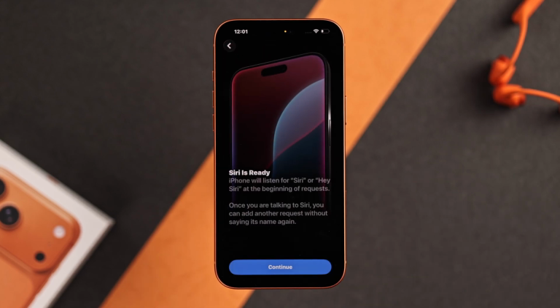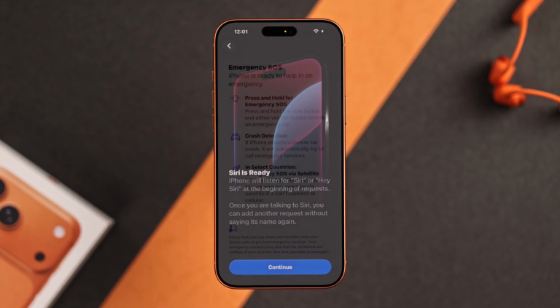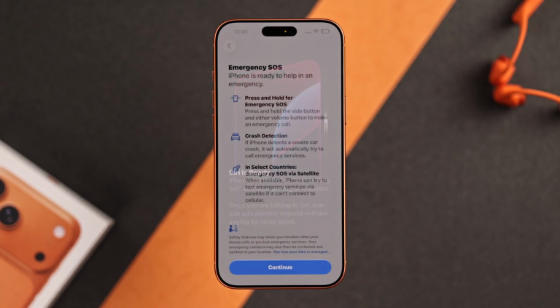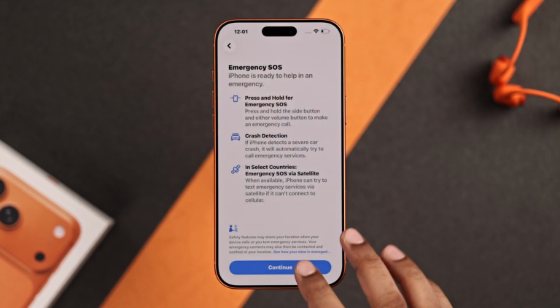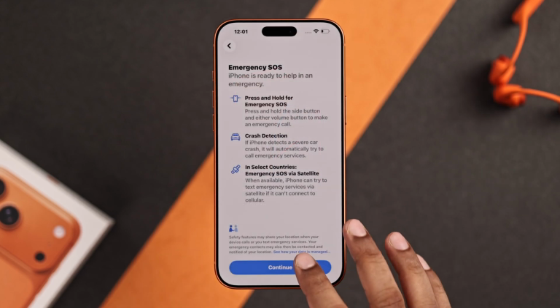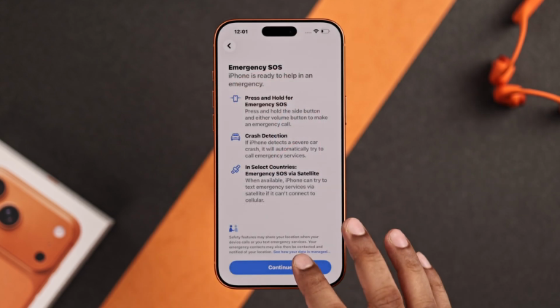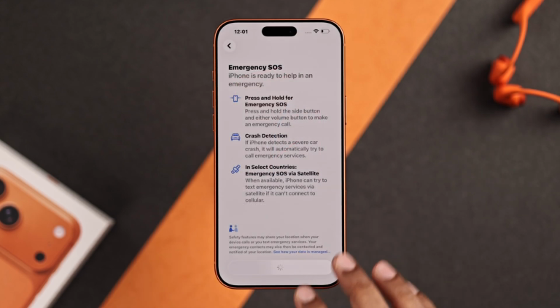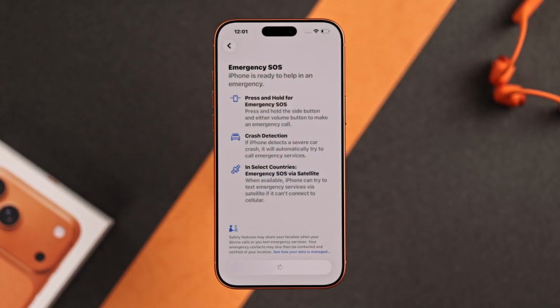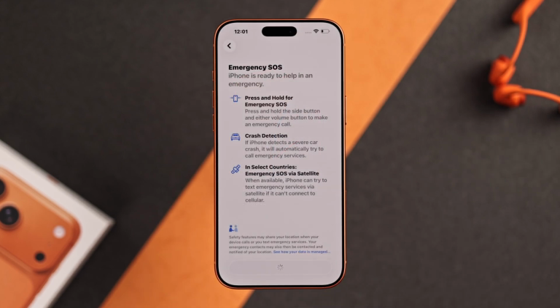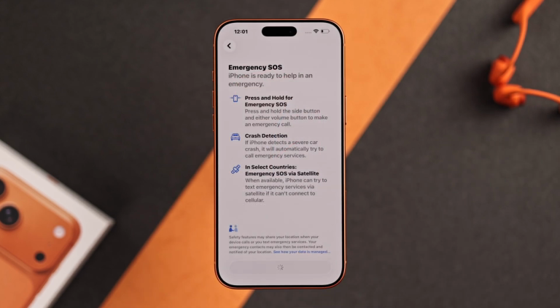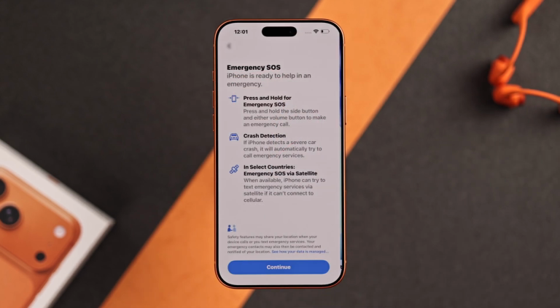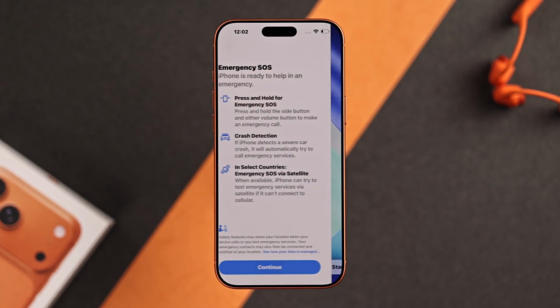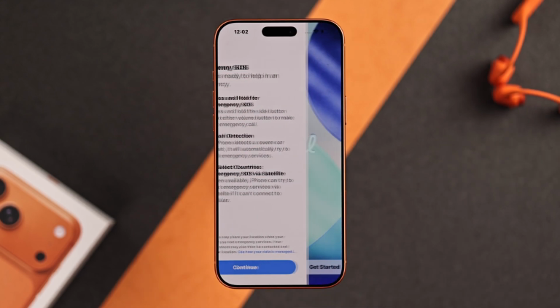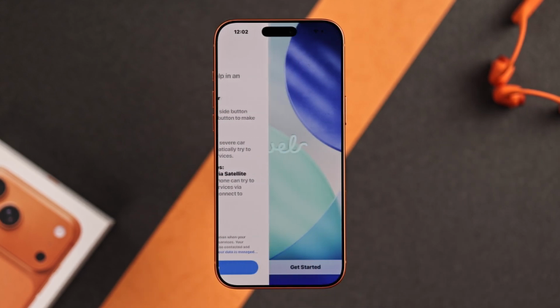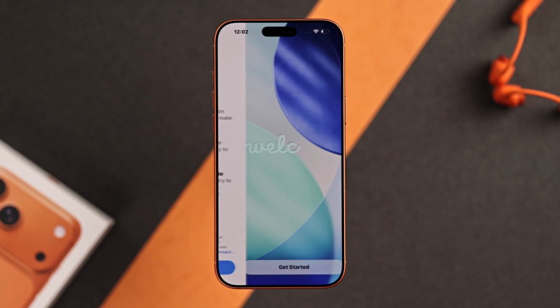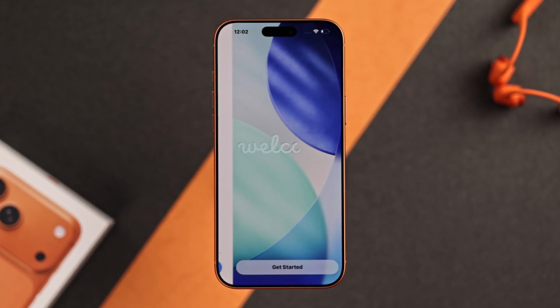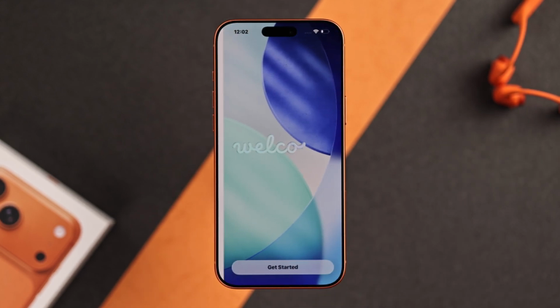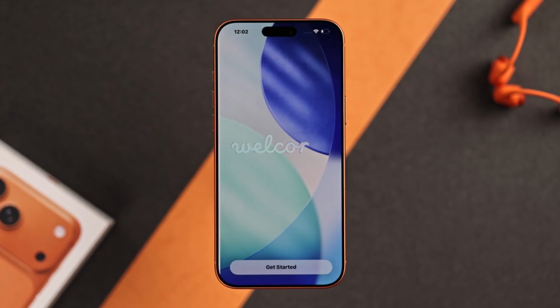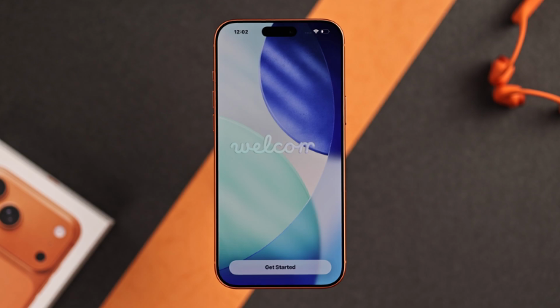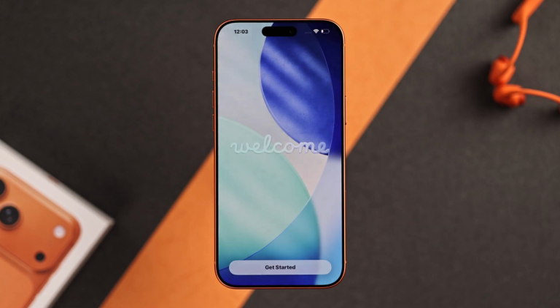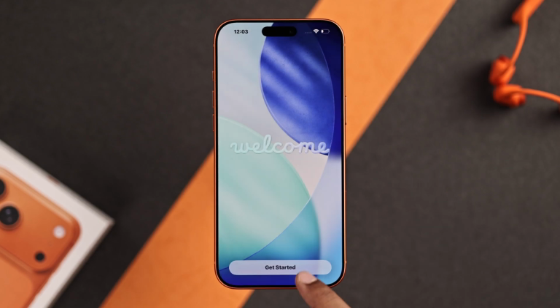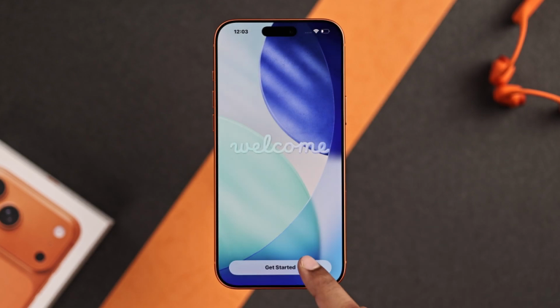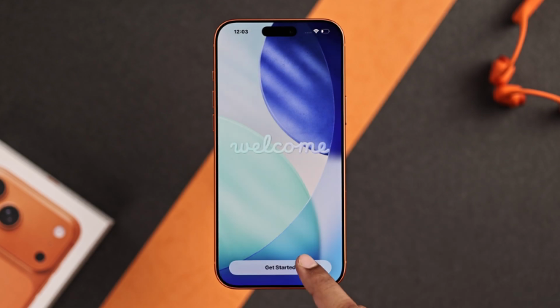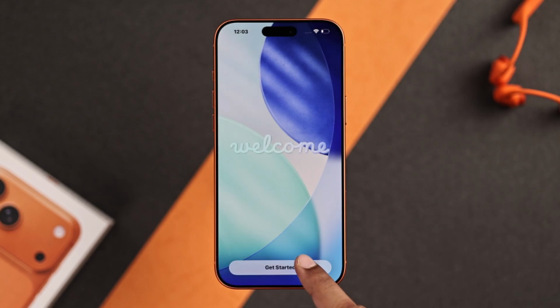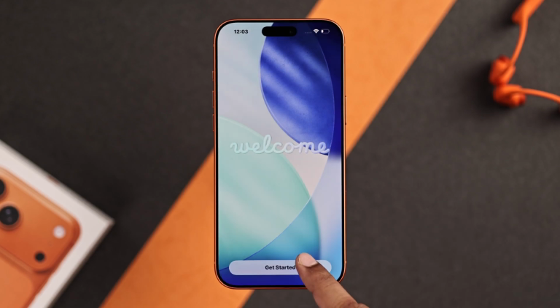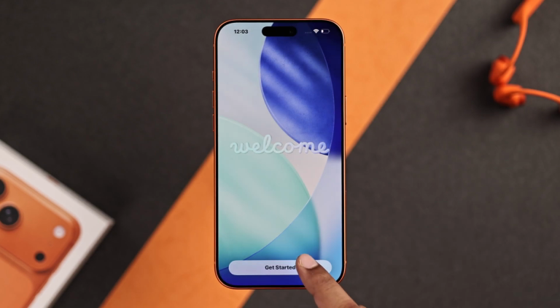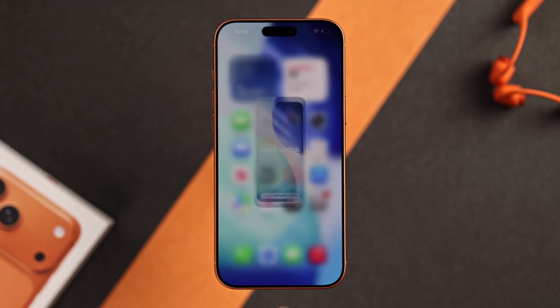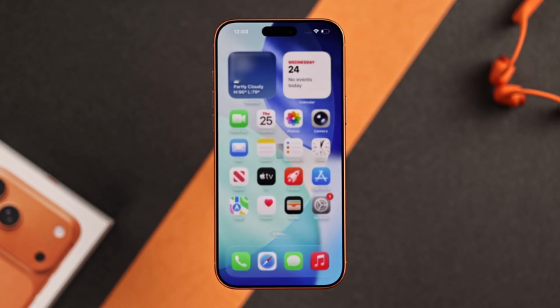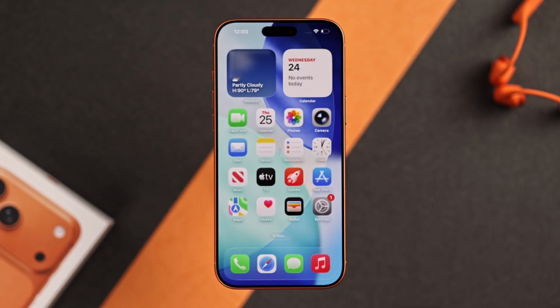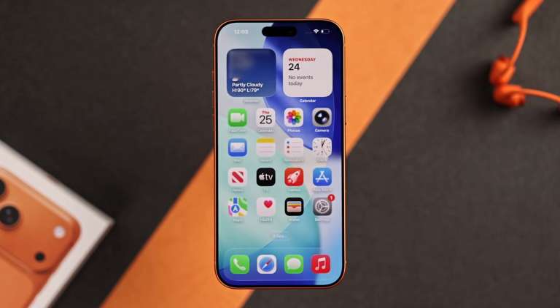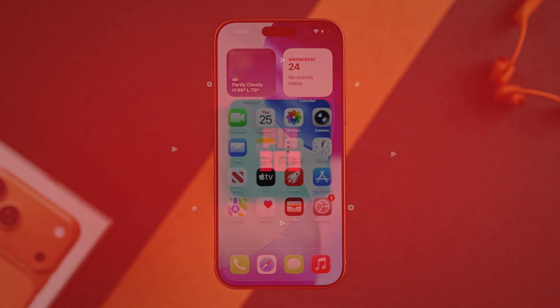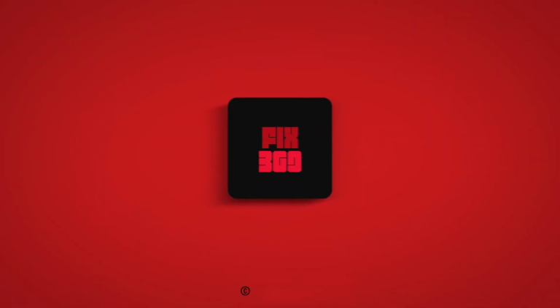And there you have it — you have successfully set up your iPhone 17 Pro Max. Tap on Get Started and enjoy.